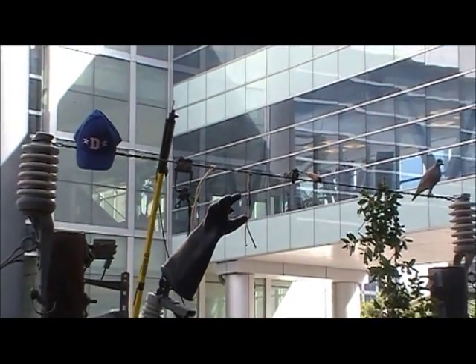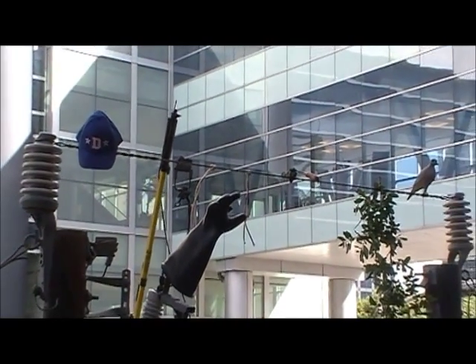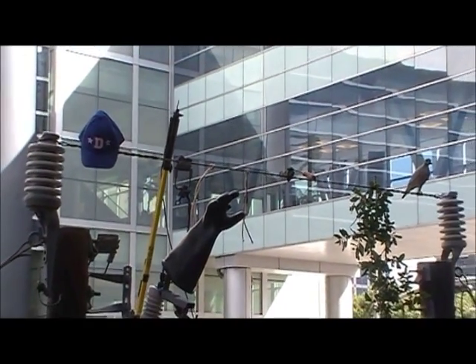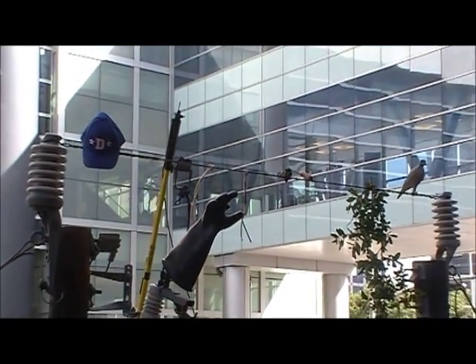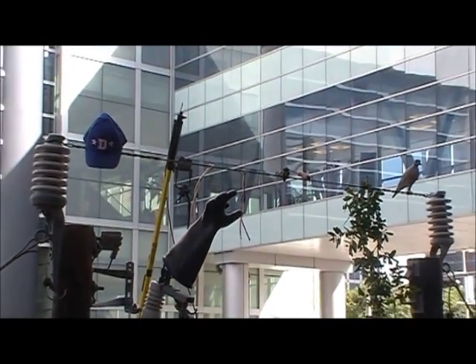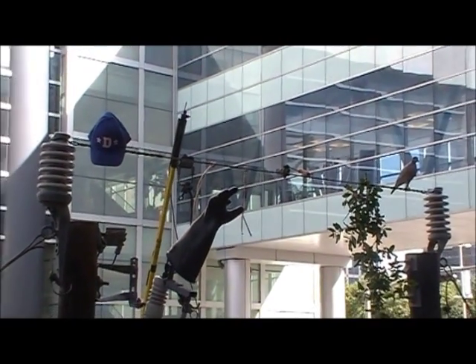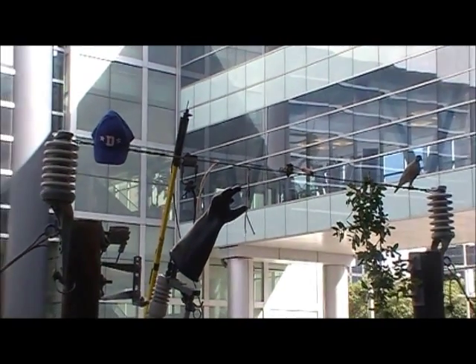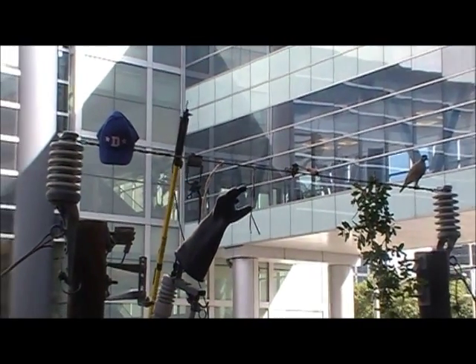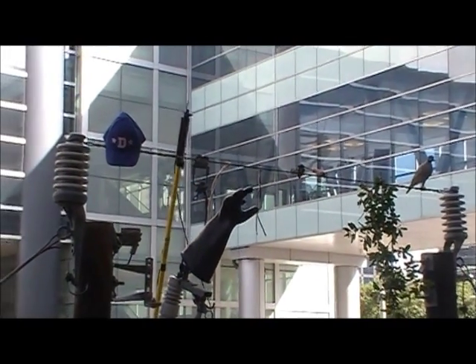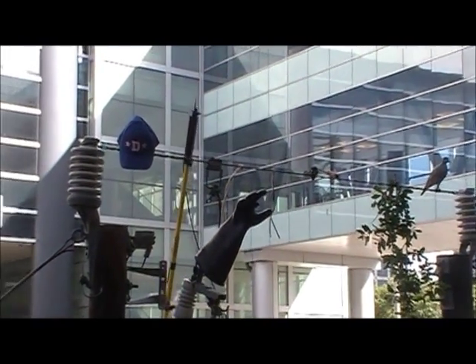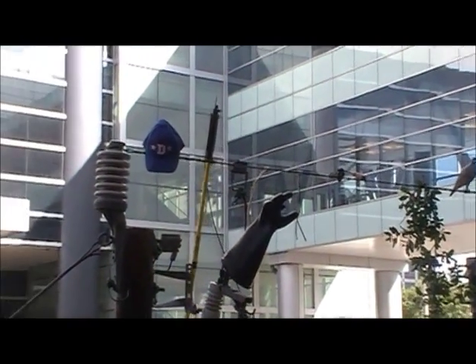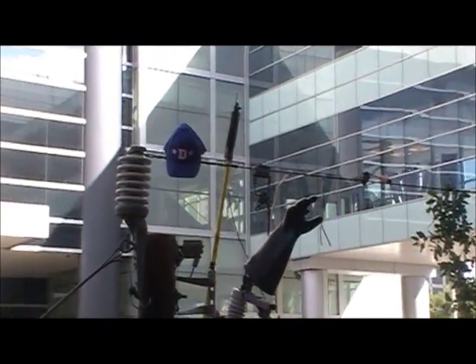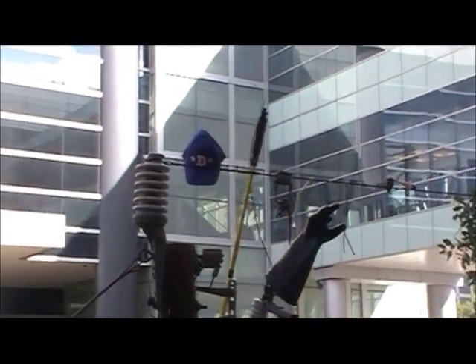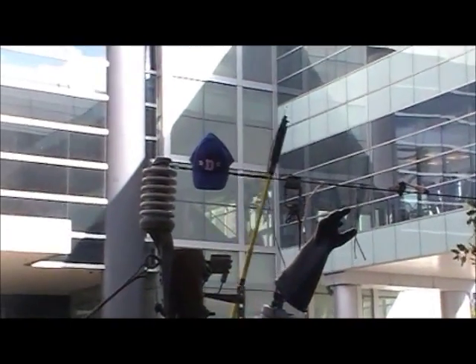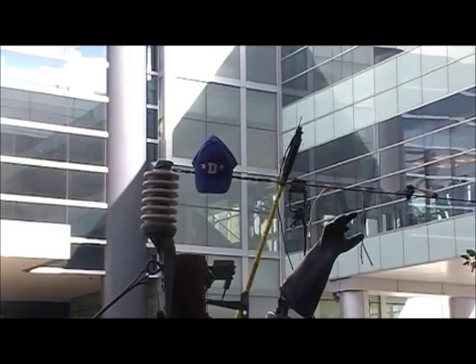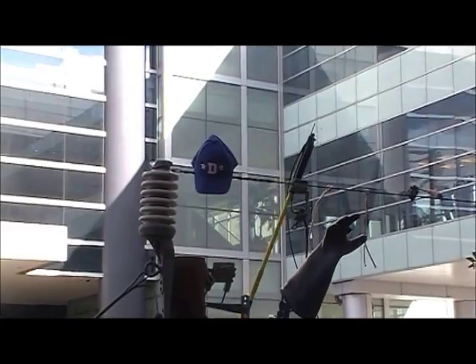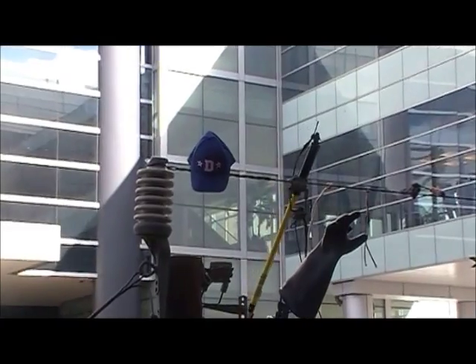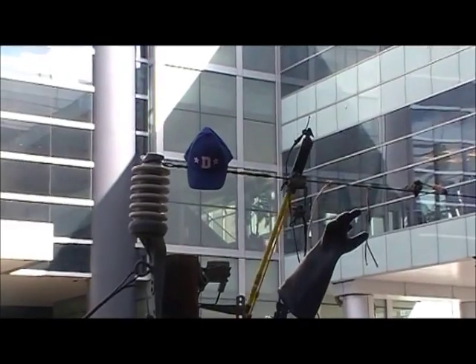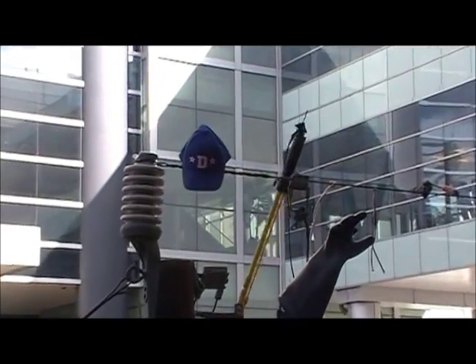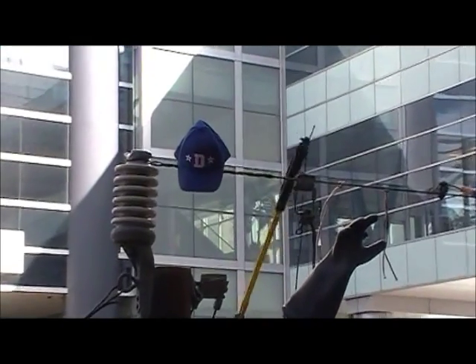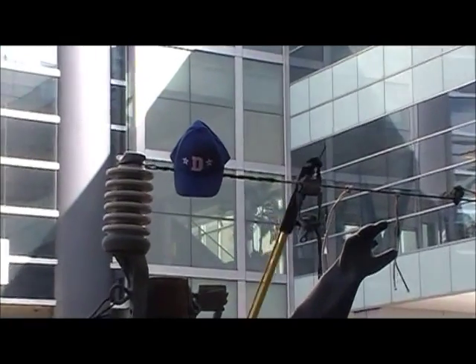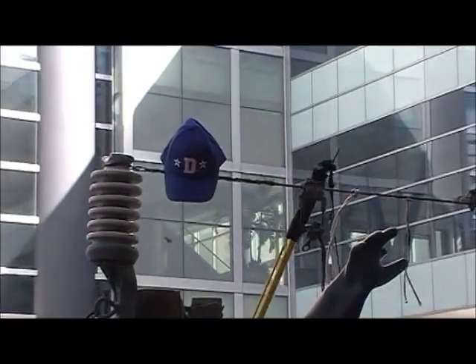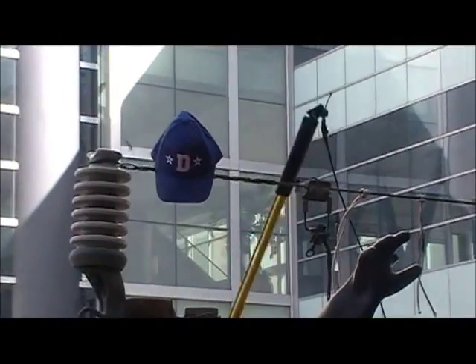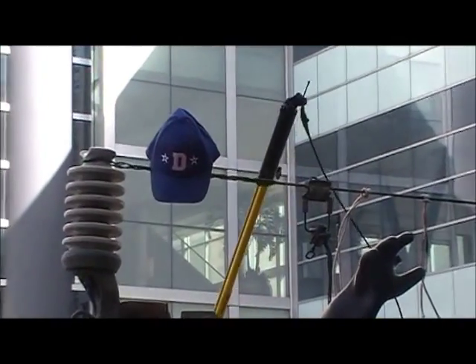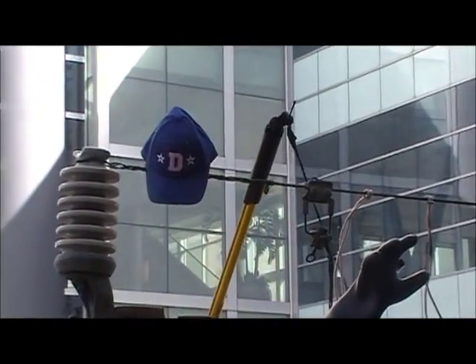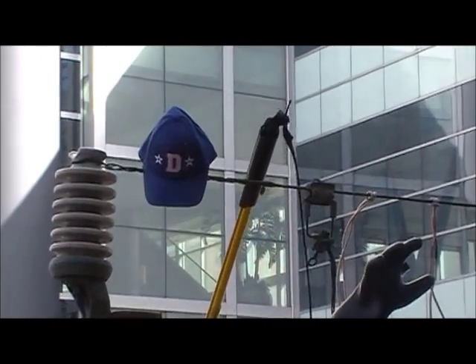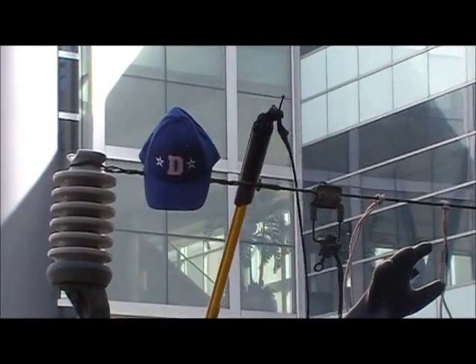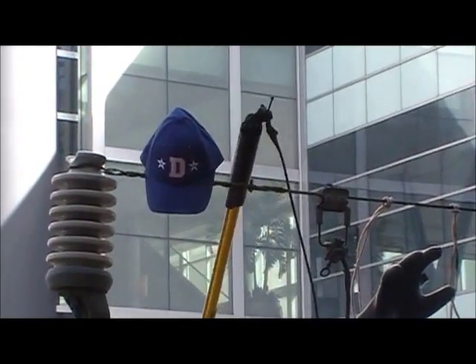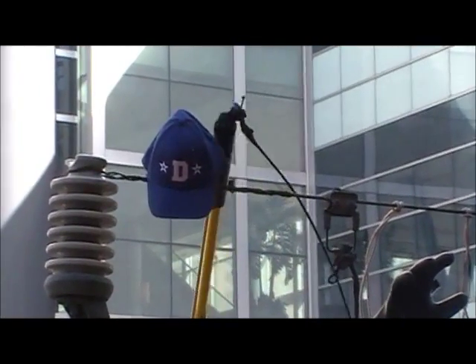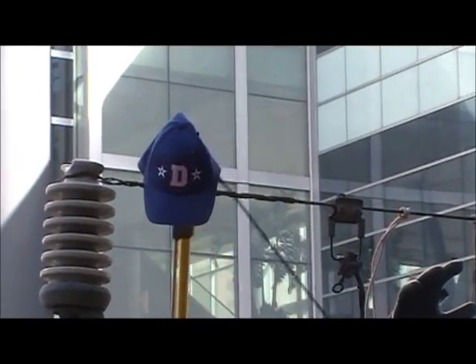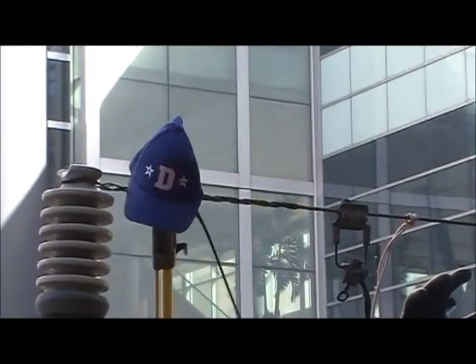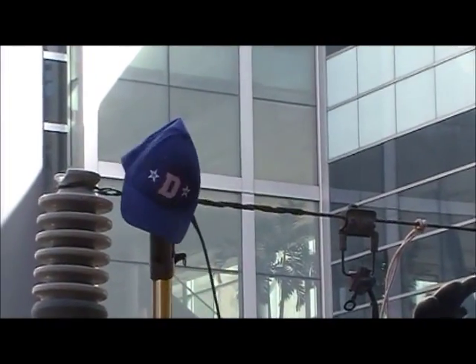The last thing we have here is a hat to show you that if you make contact with a high voltage line, your clothes catch on fire.